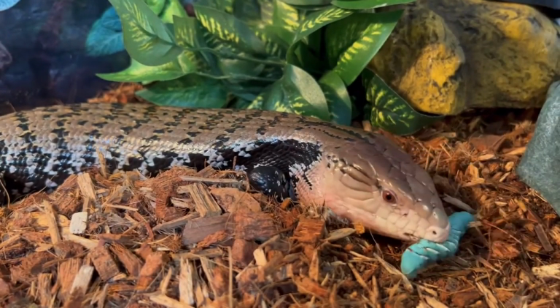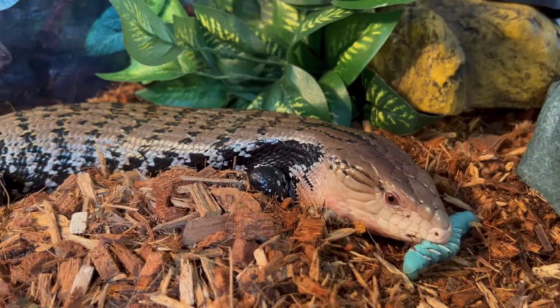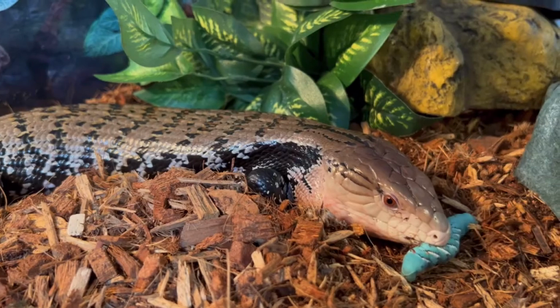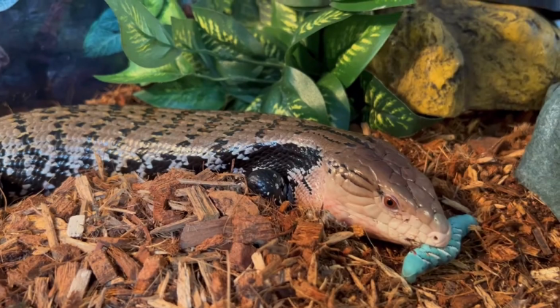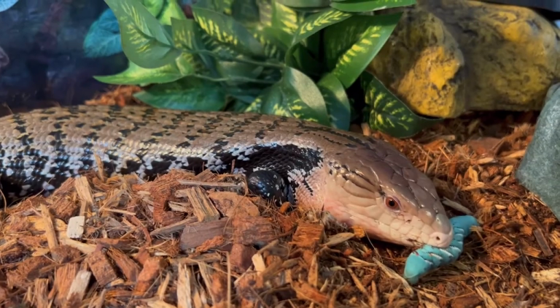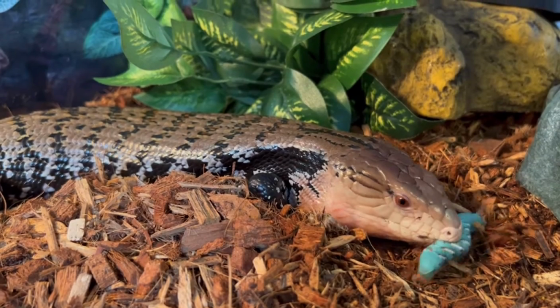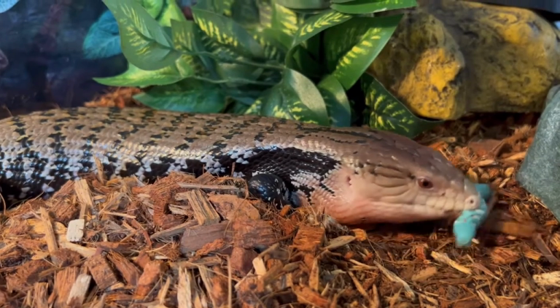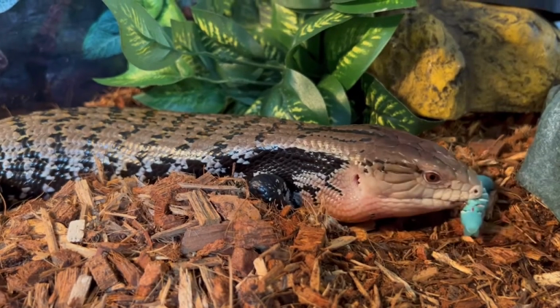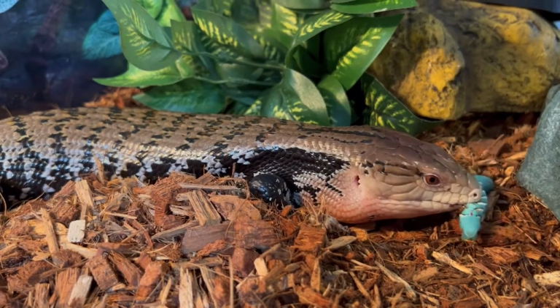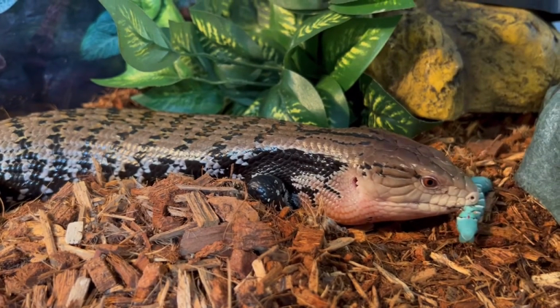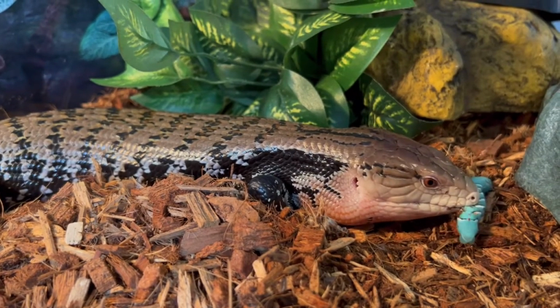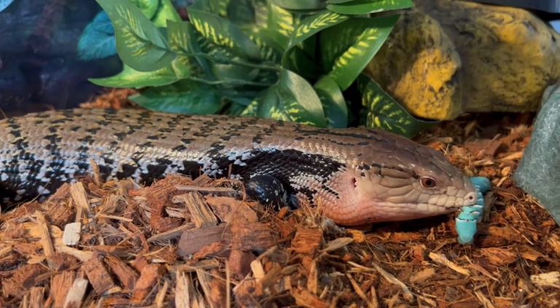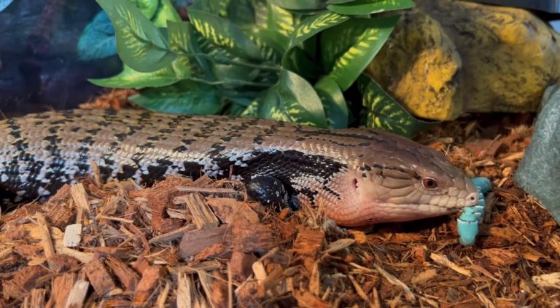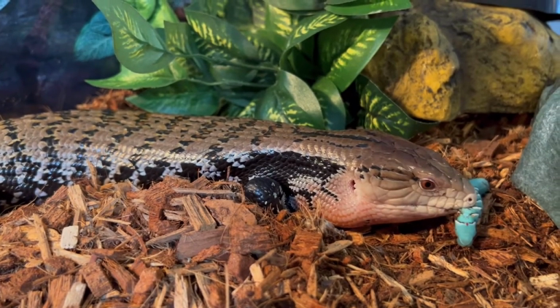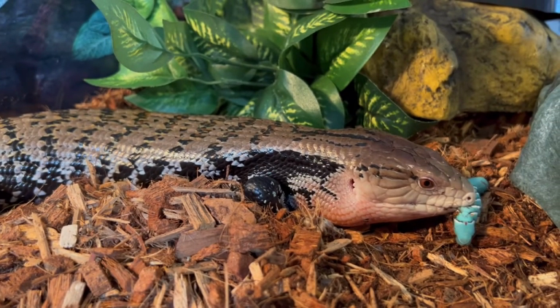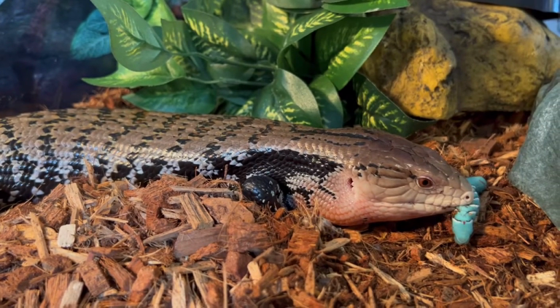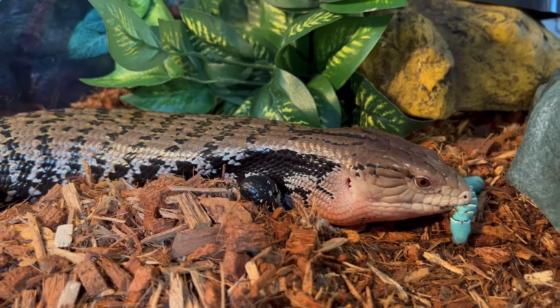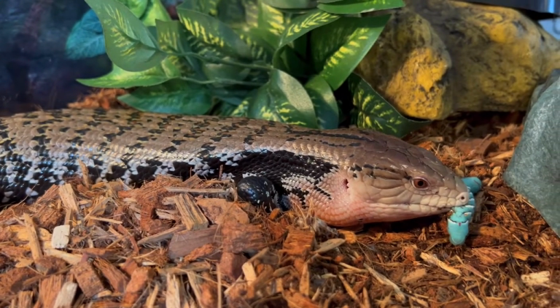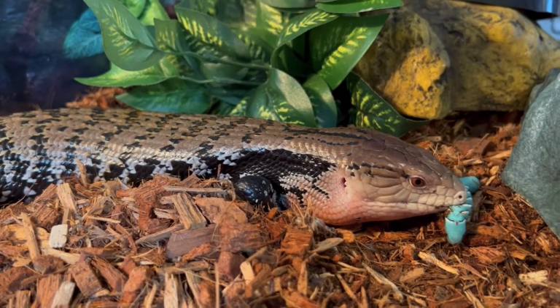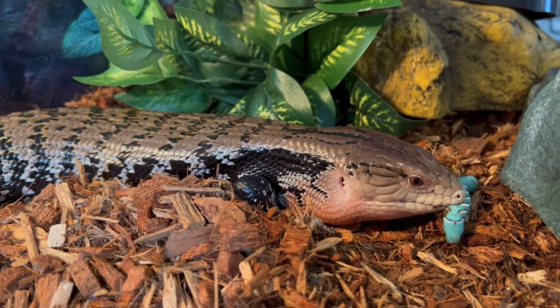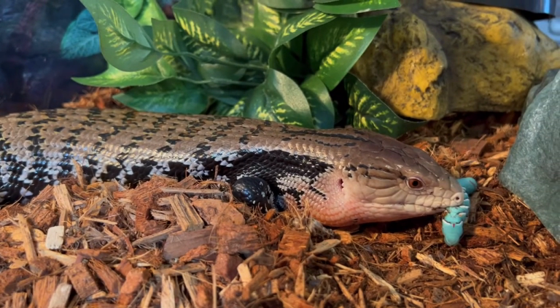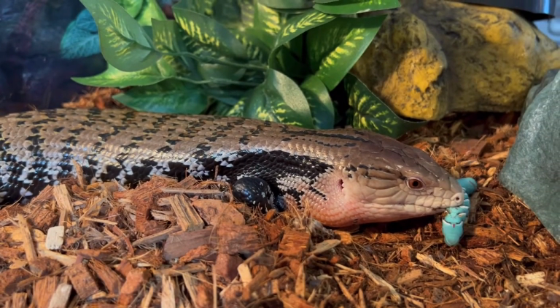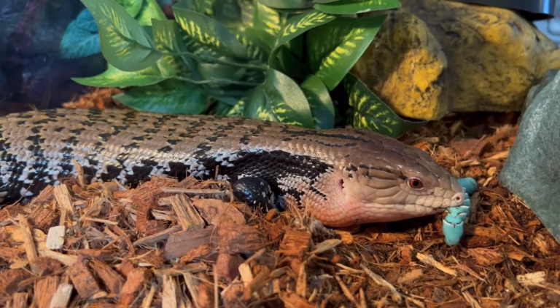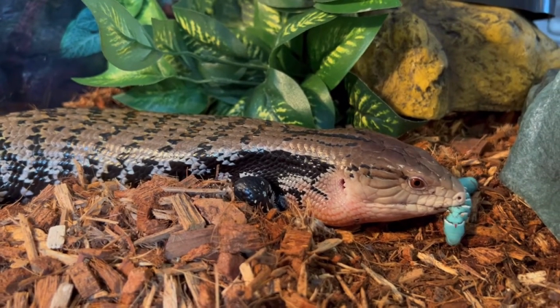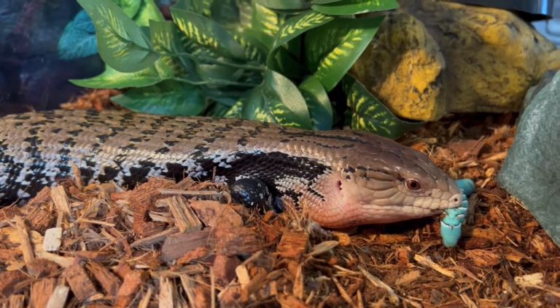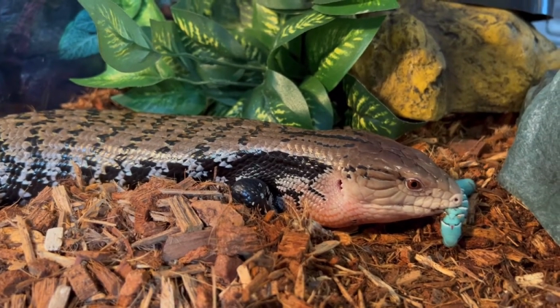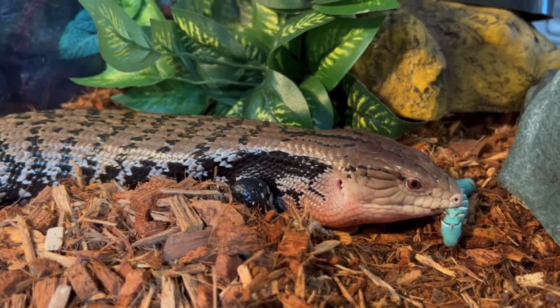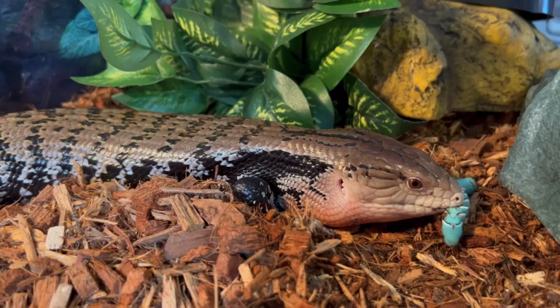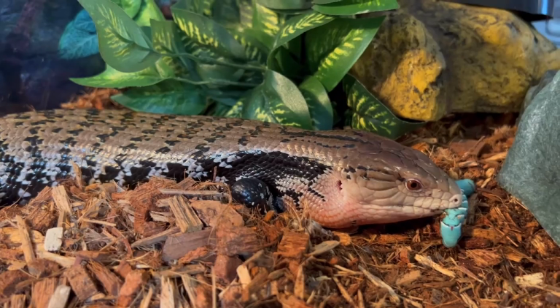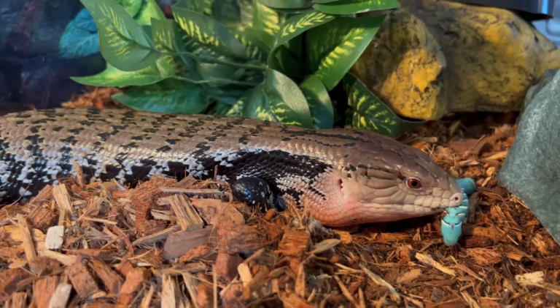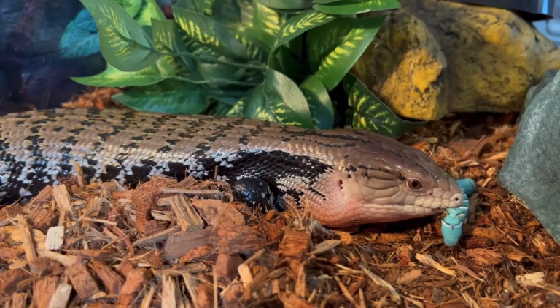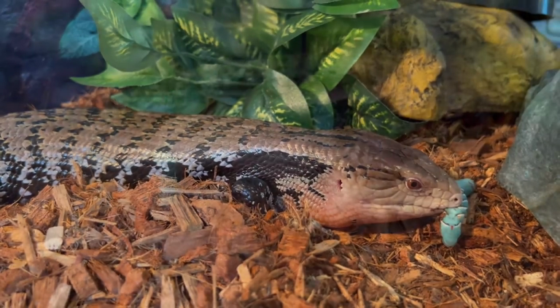They're like turquoise with the white and the black and the red horn. So pretty.